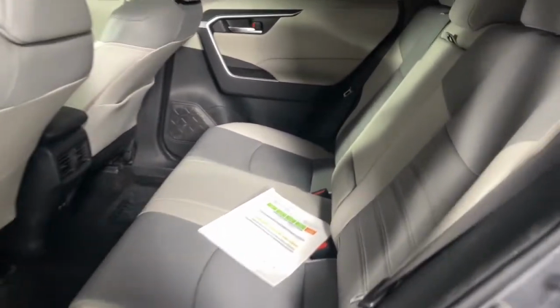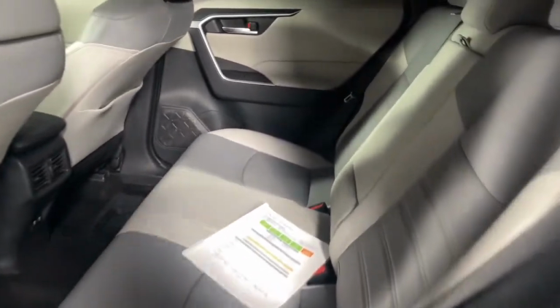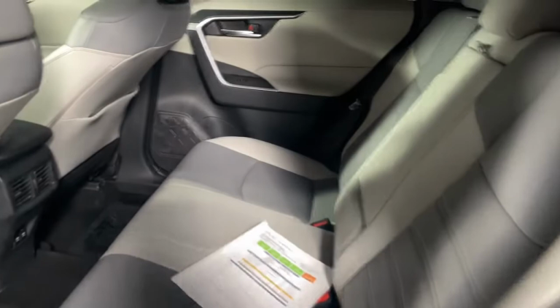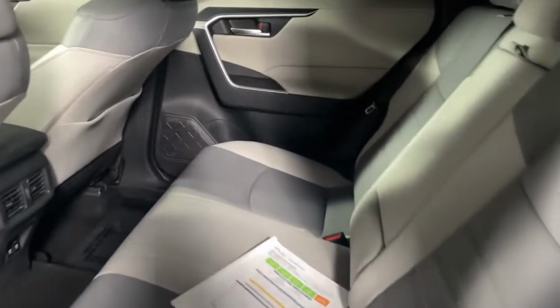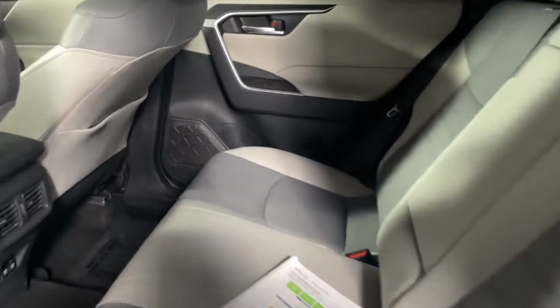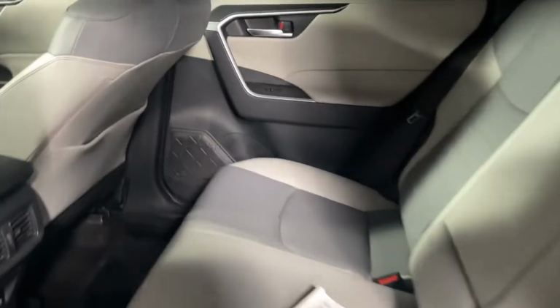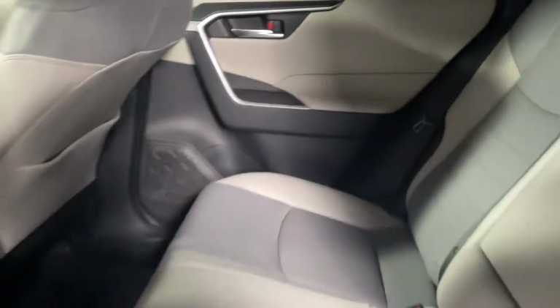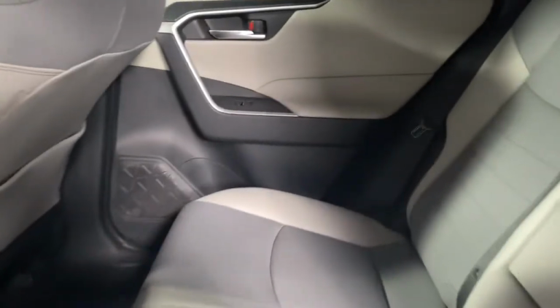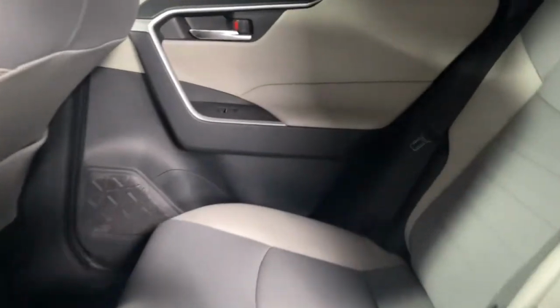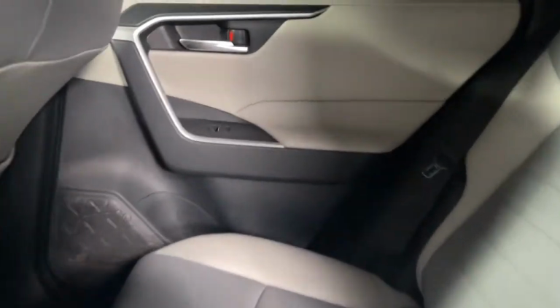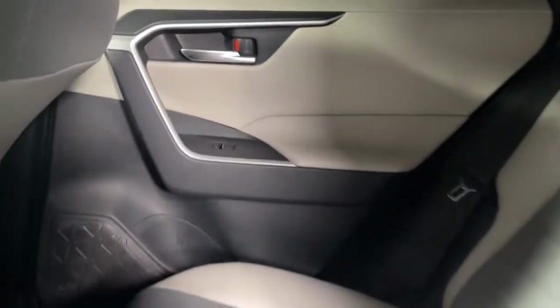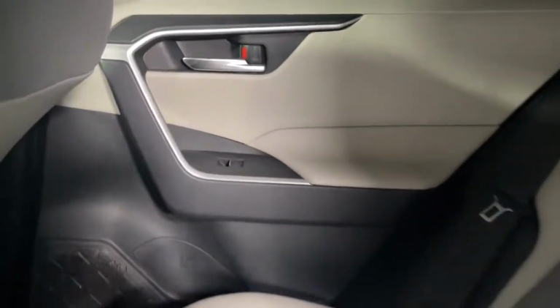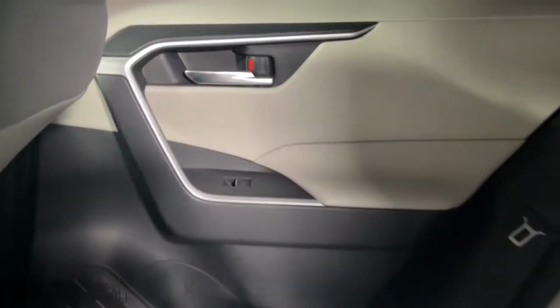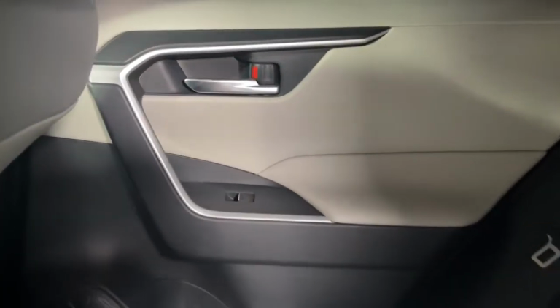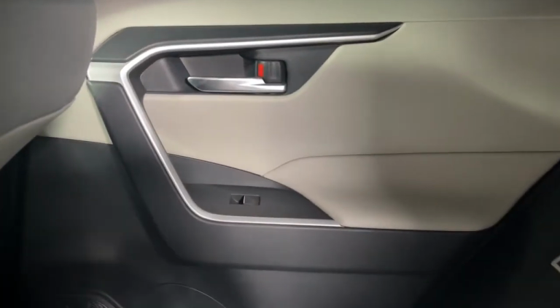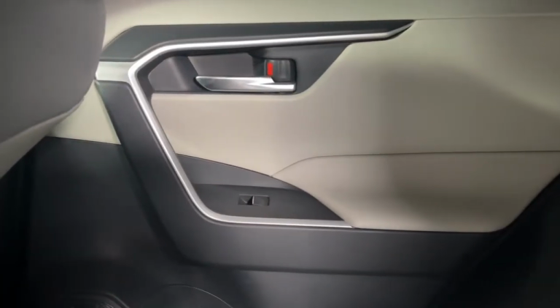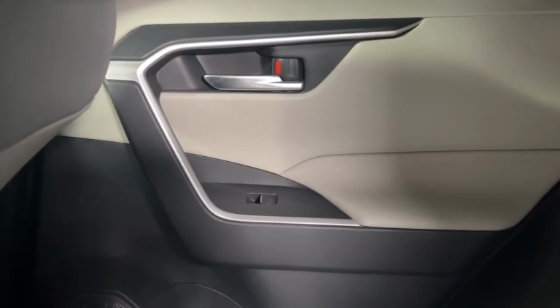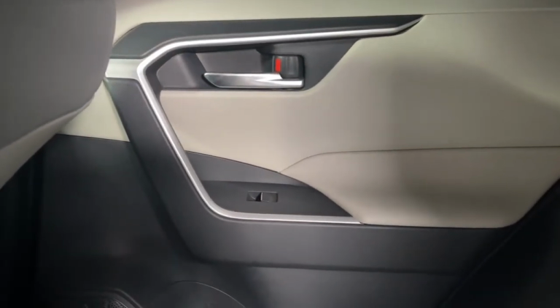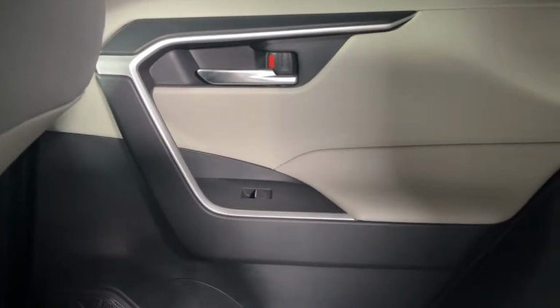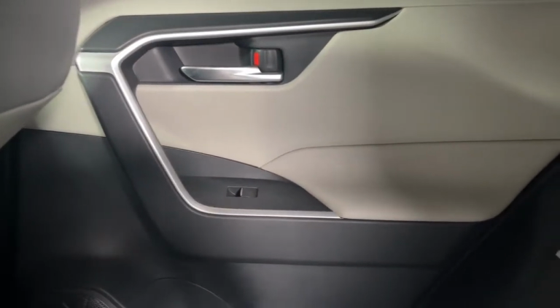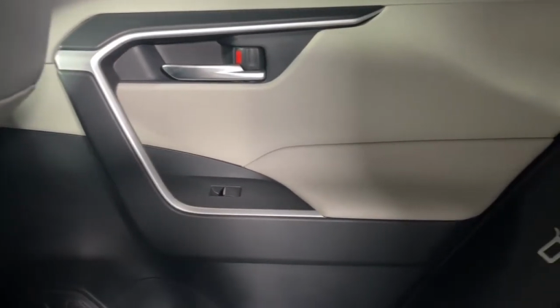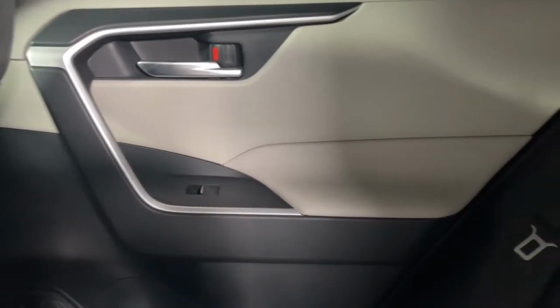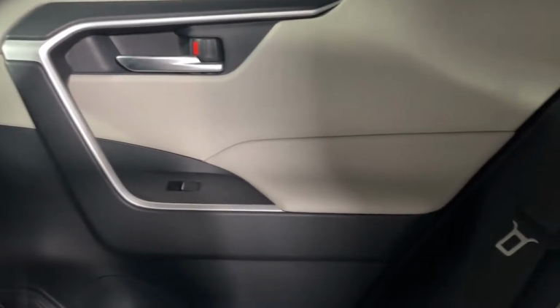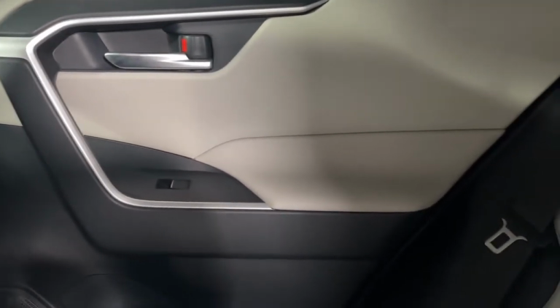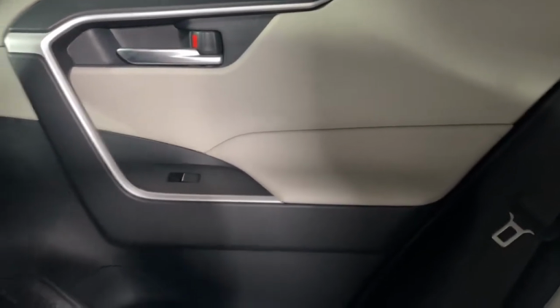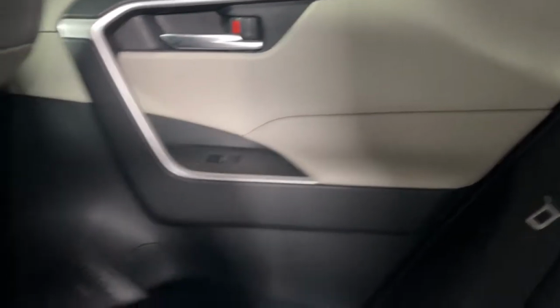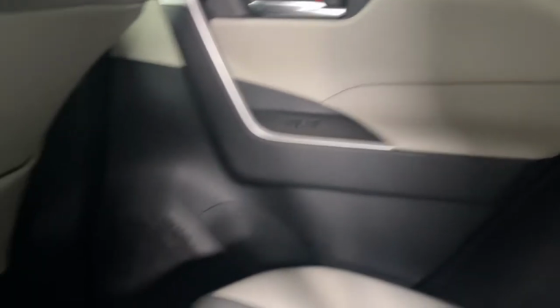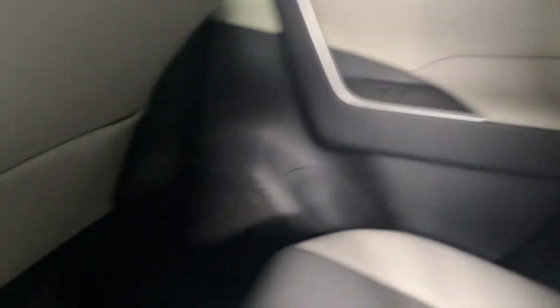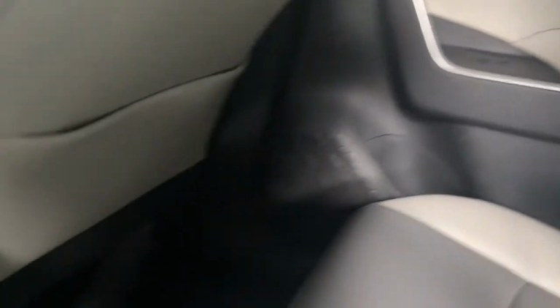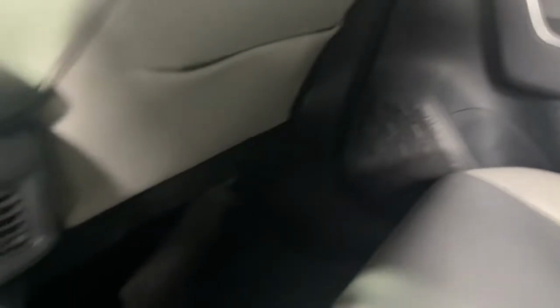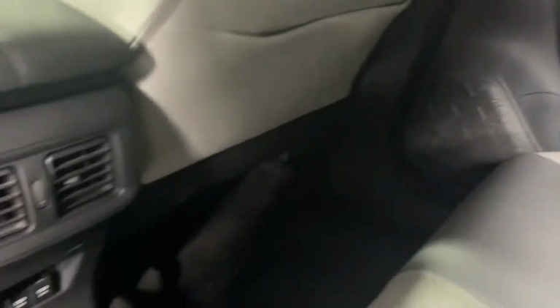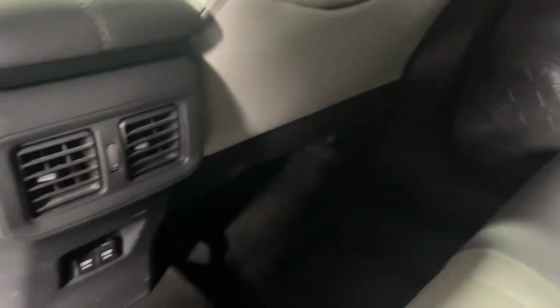This RAV4 ticks all the boxes – safe, efficient, comfortable, capable, and big on style.